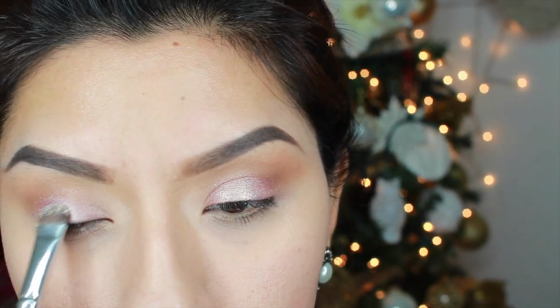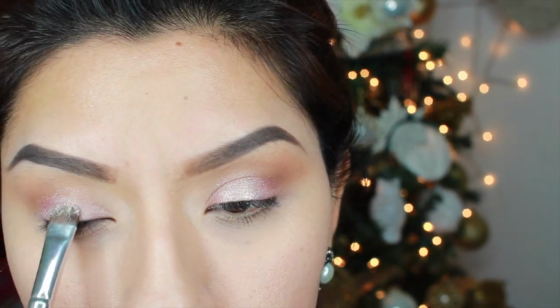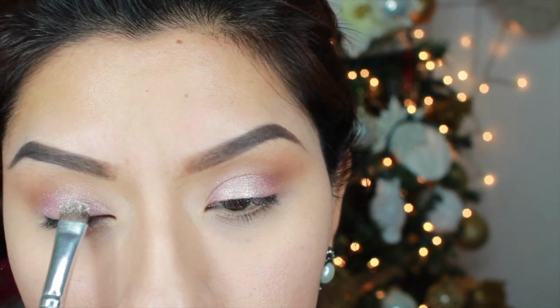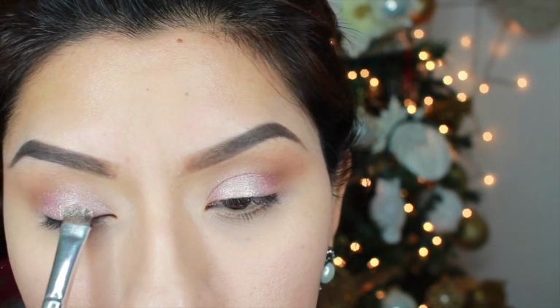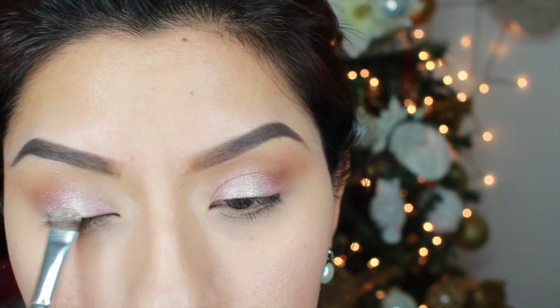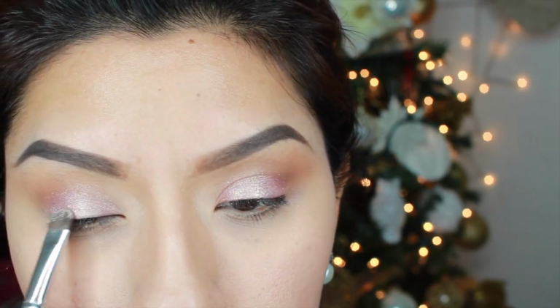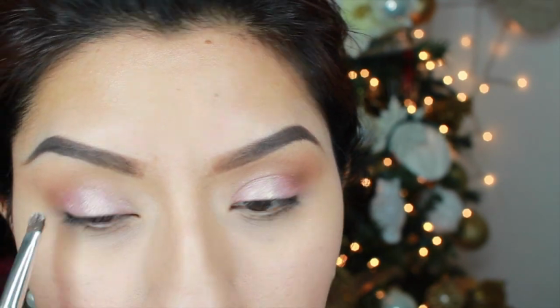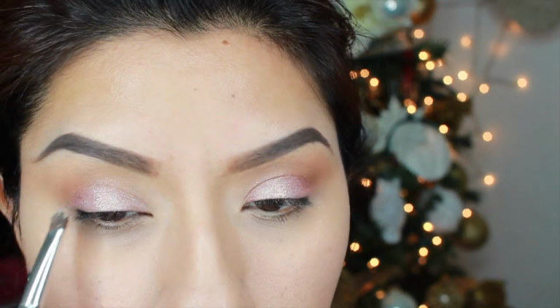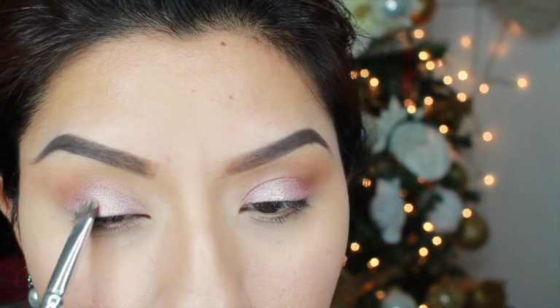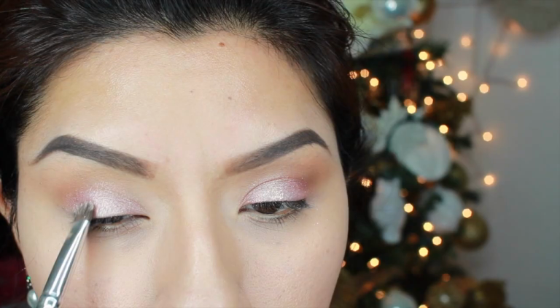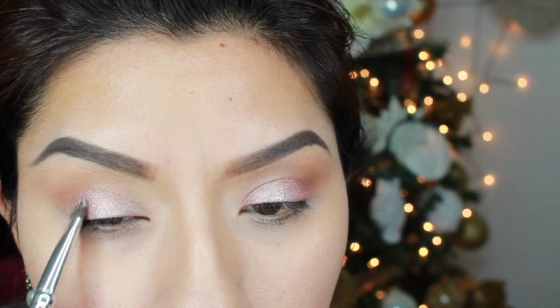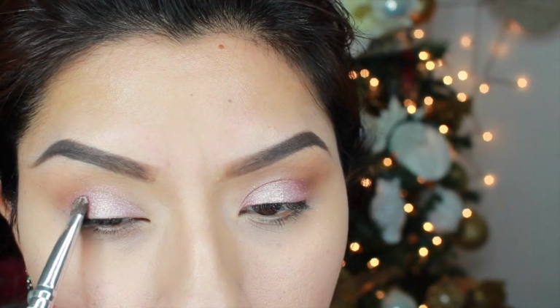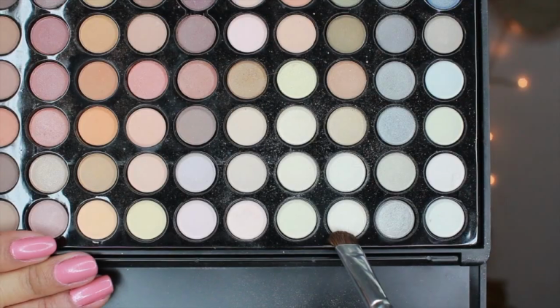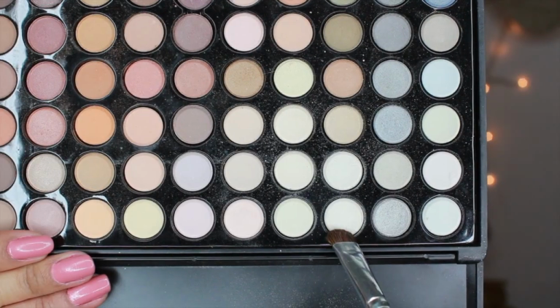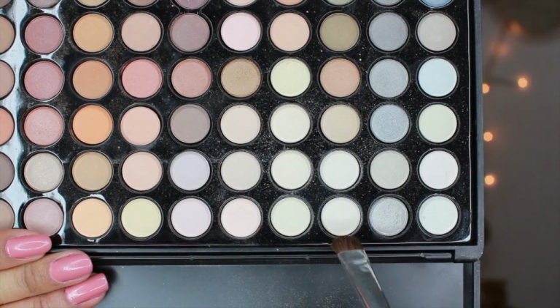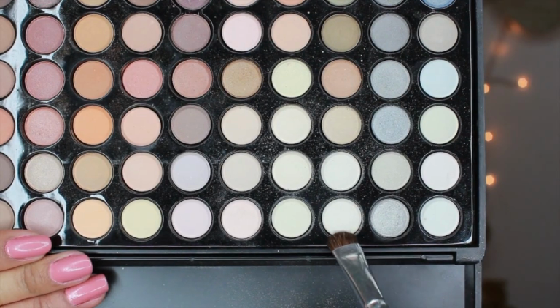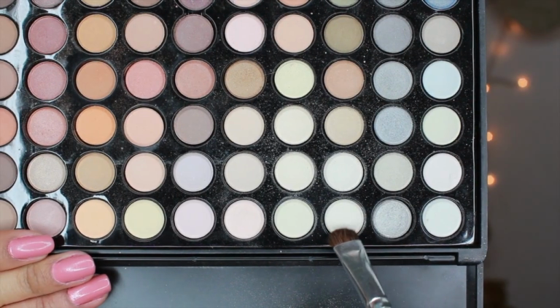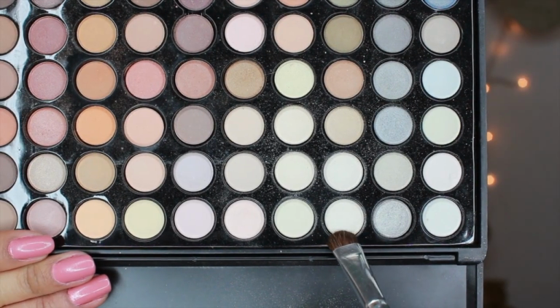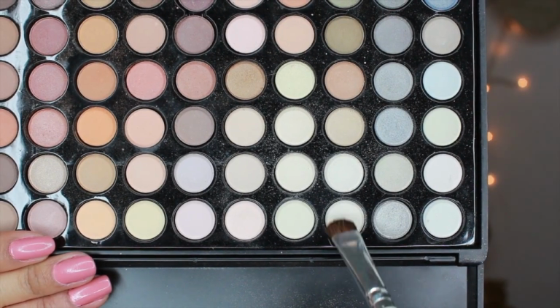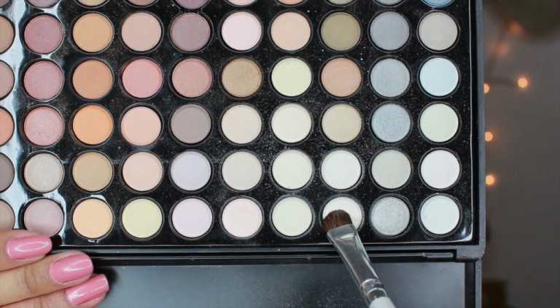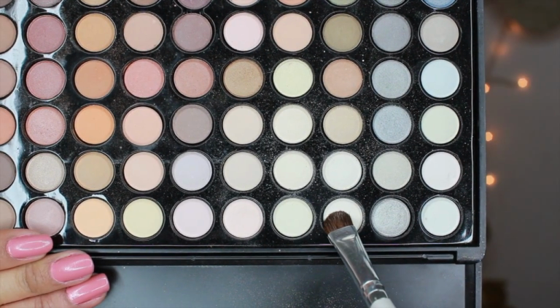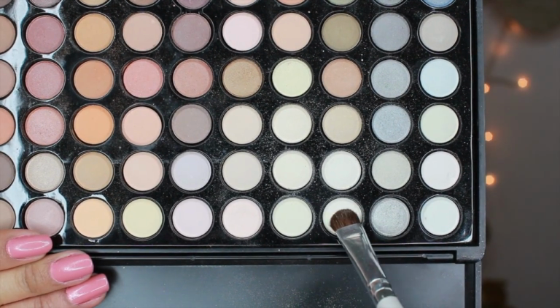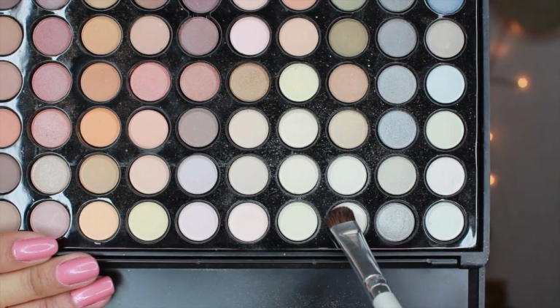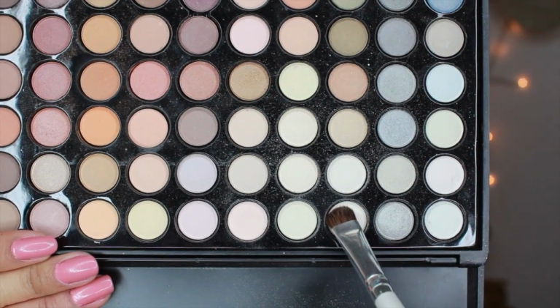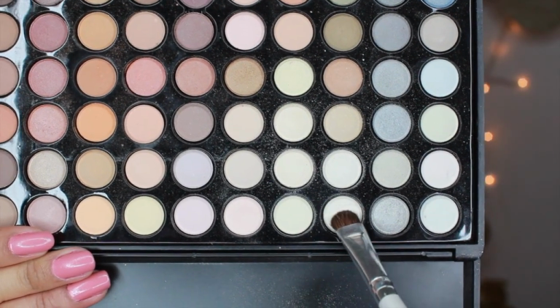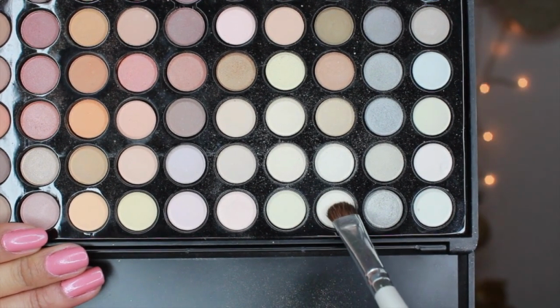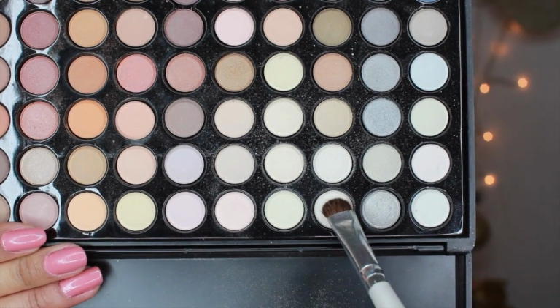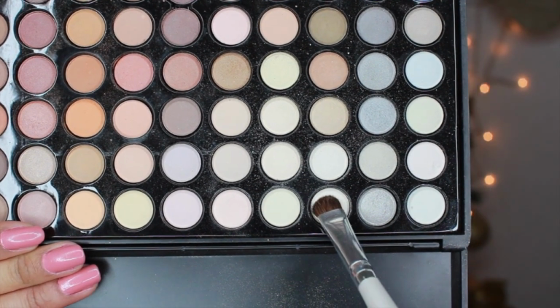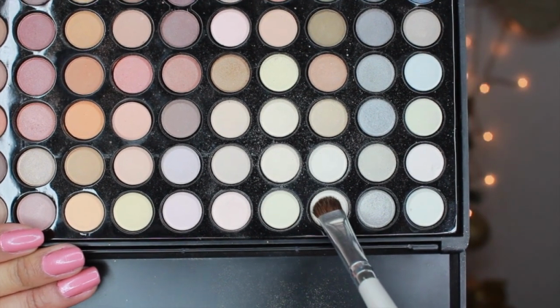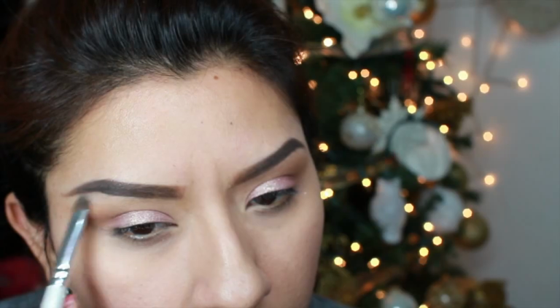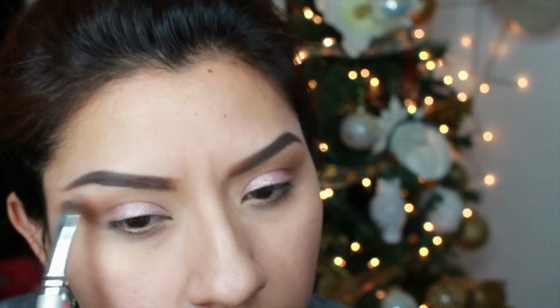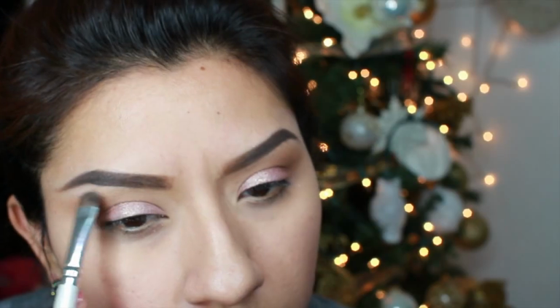Once we're done with that, we're going to go ahead and move on to the brow bone. I'm adding a cream color eyeshadow from the BH Cosmetic Palette.